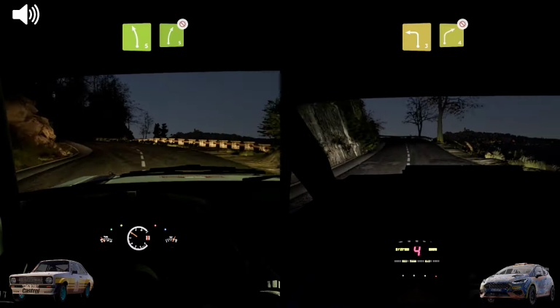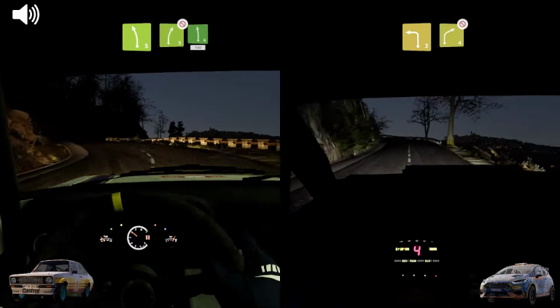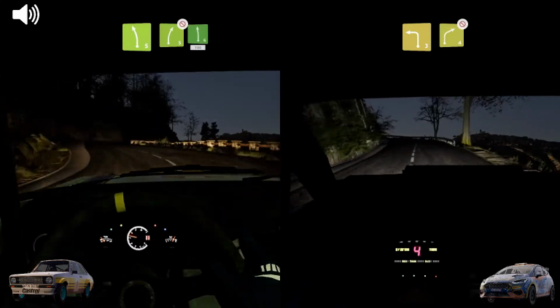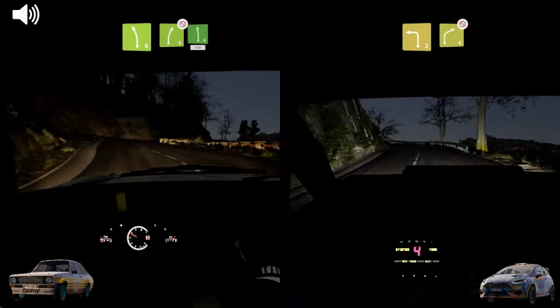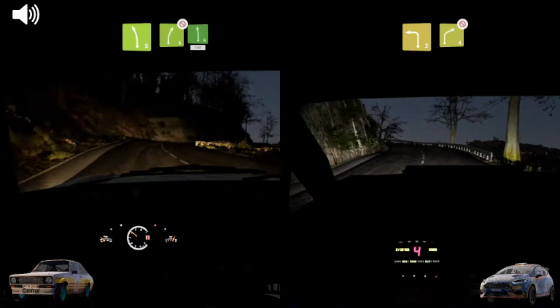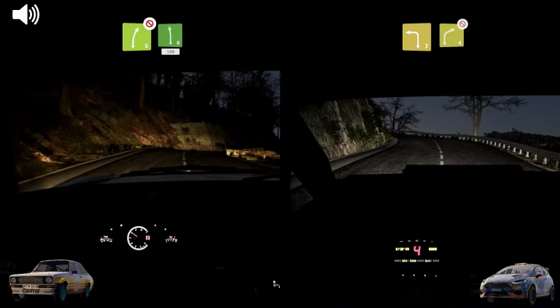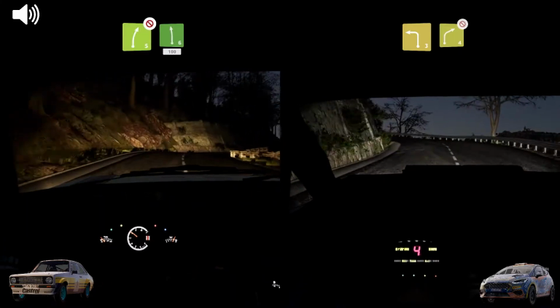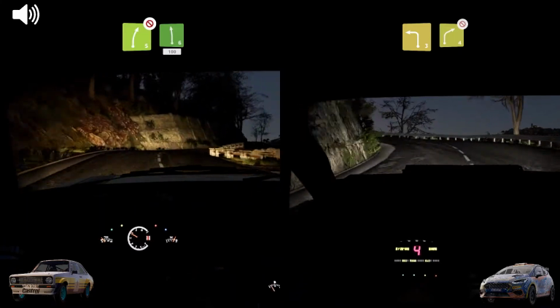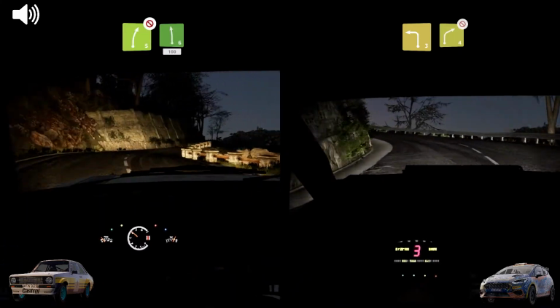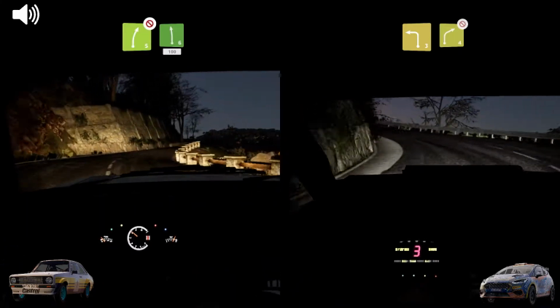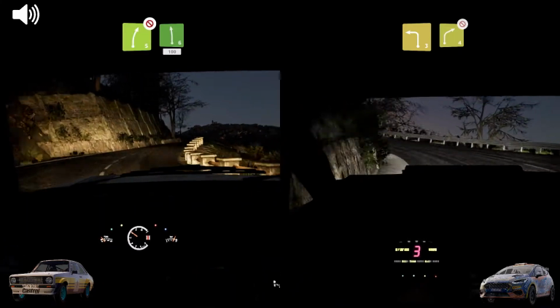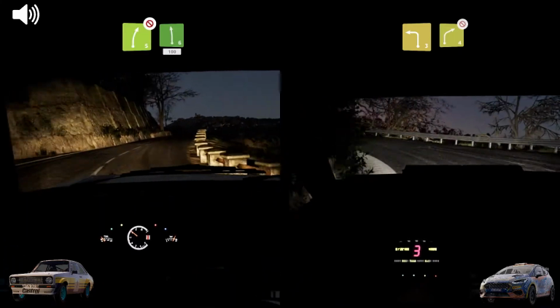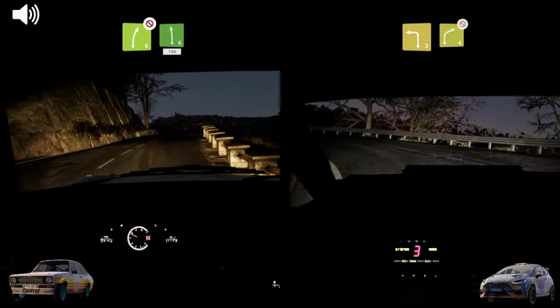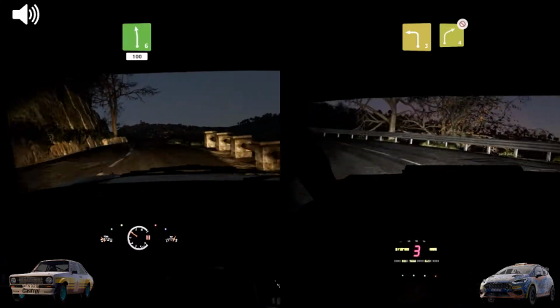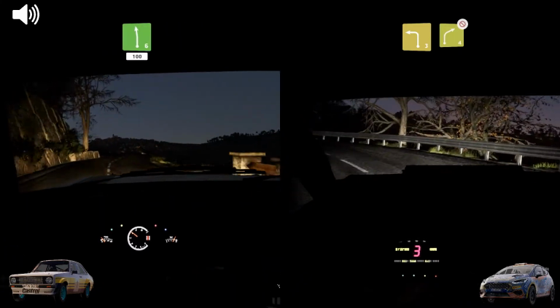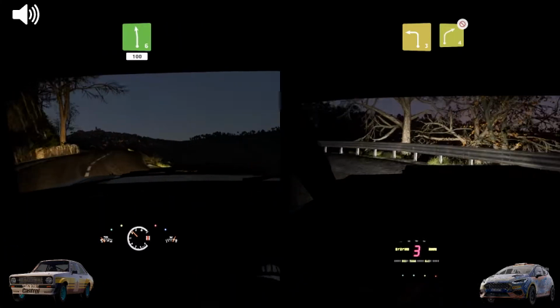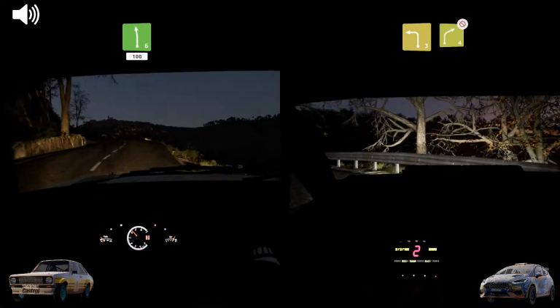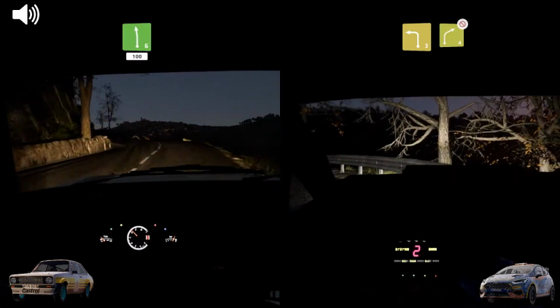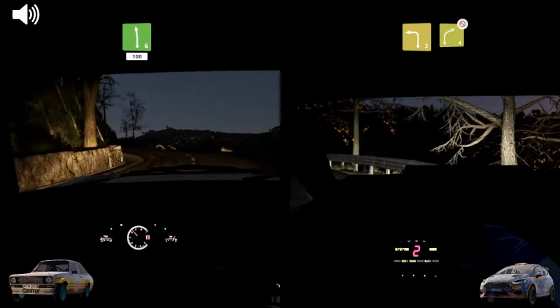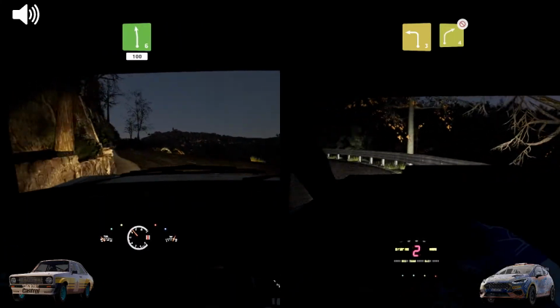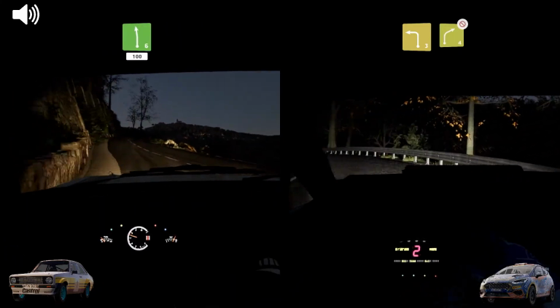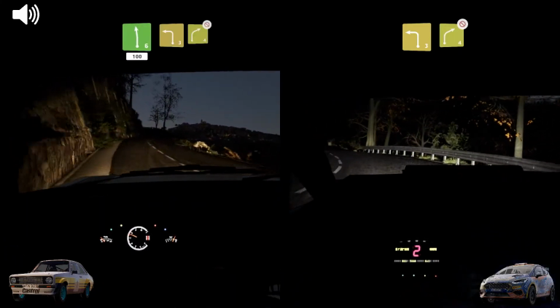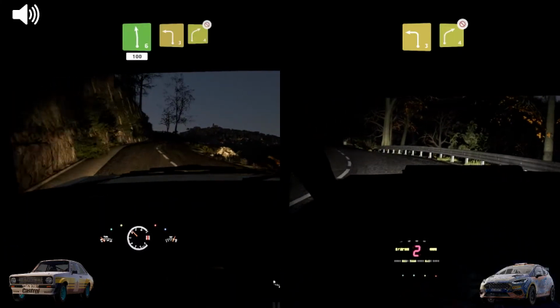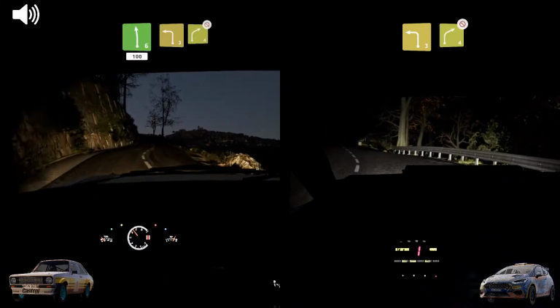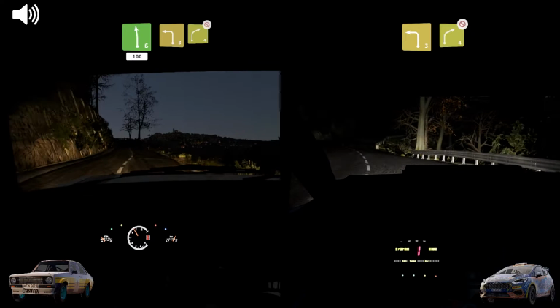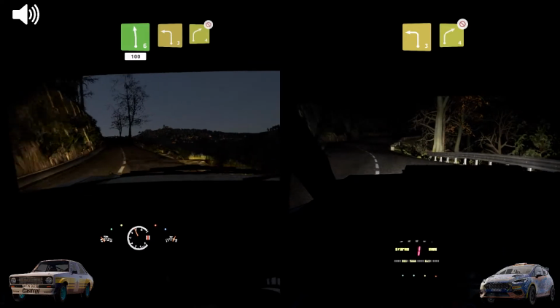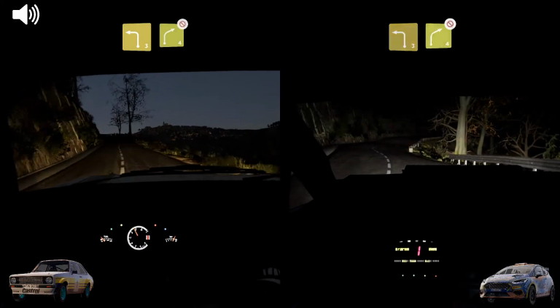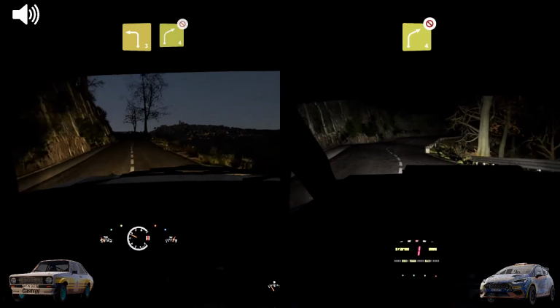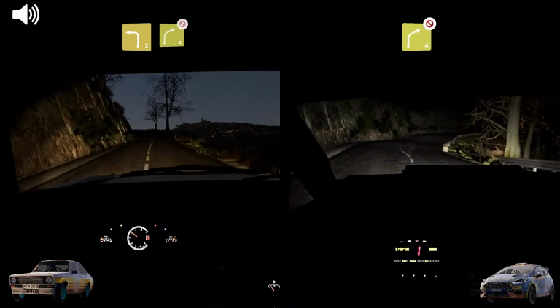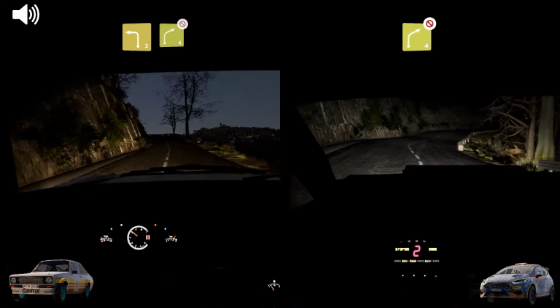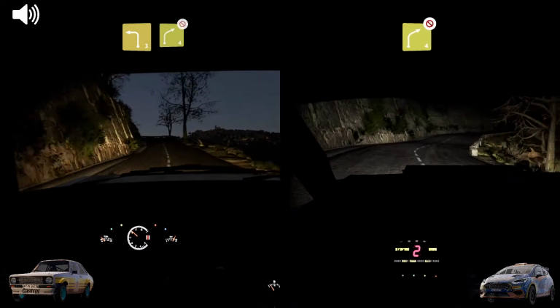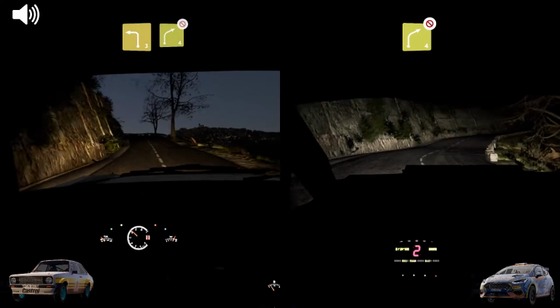Into left 6, cut, 100. Left 3, medium, into right 4, don't cut.